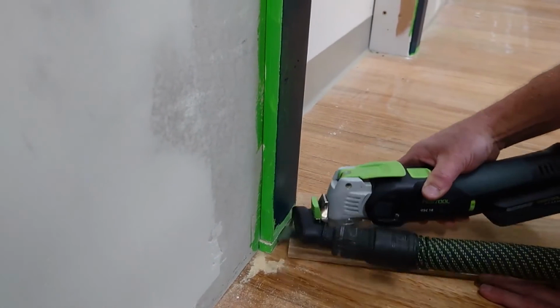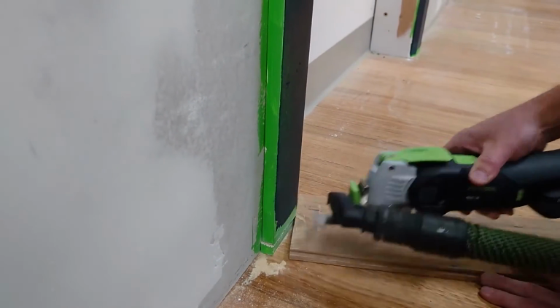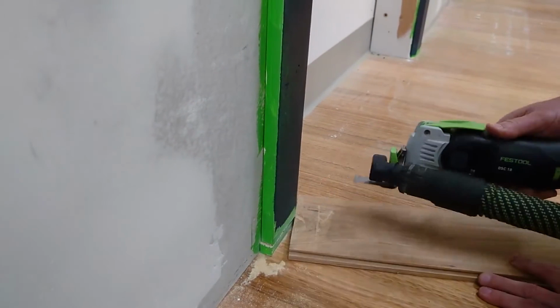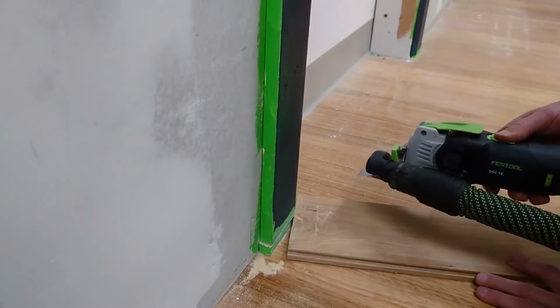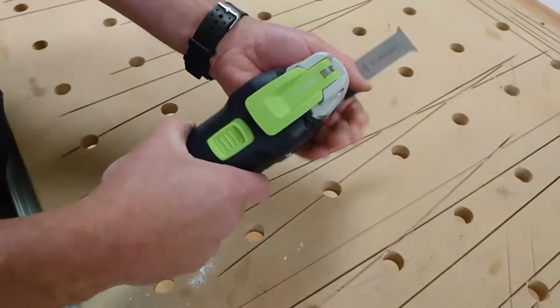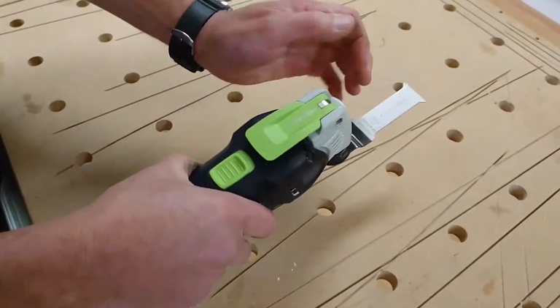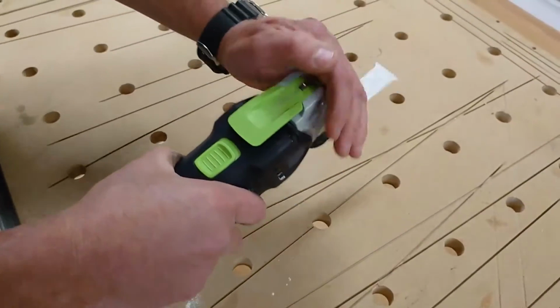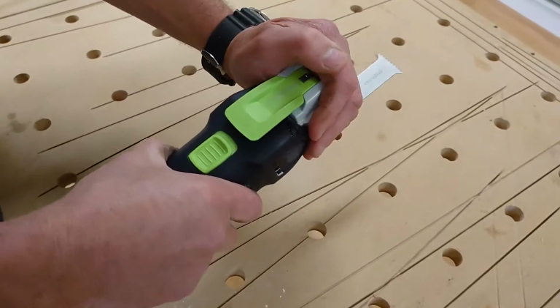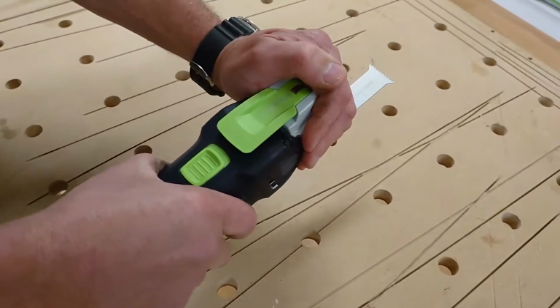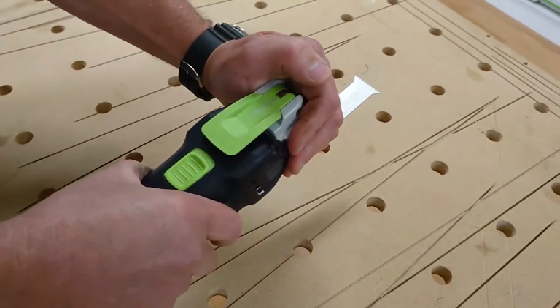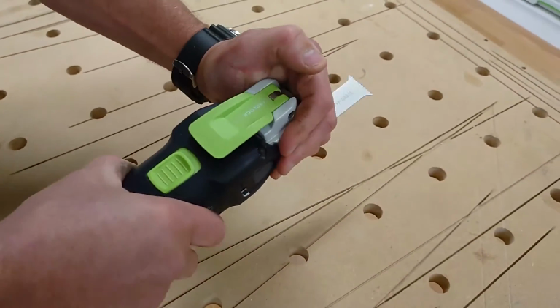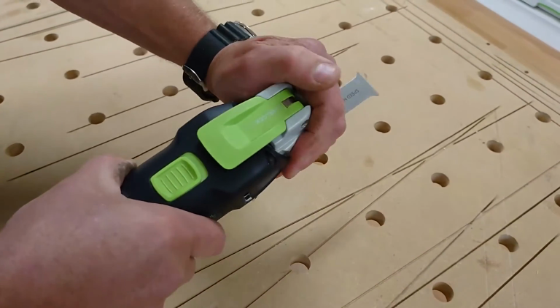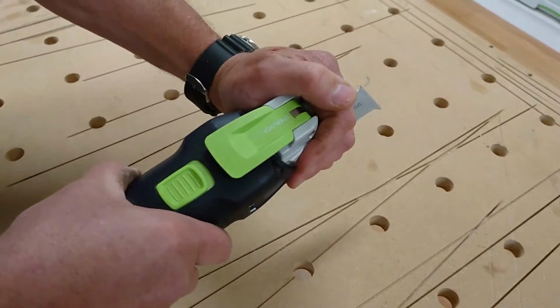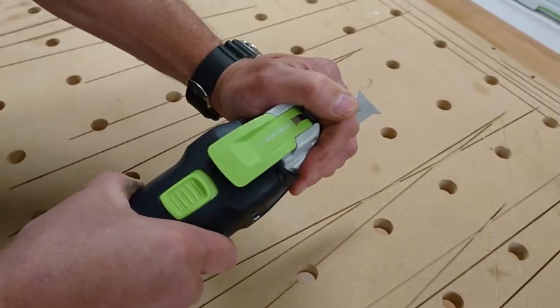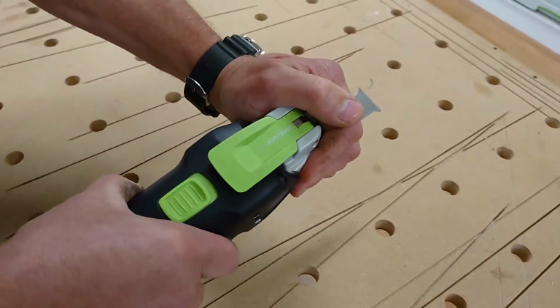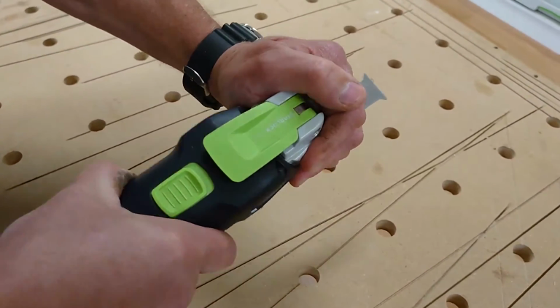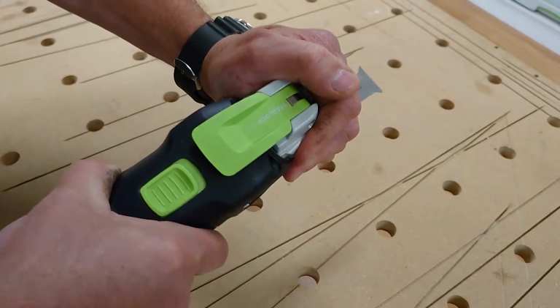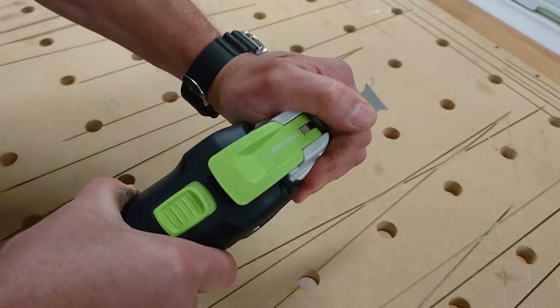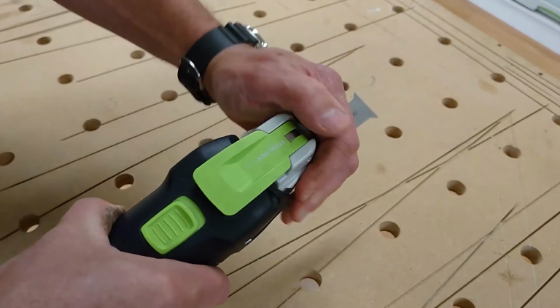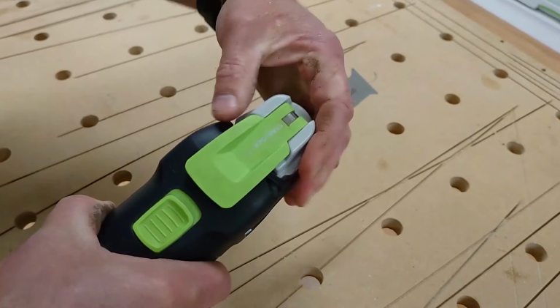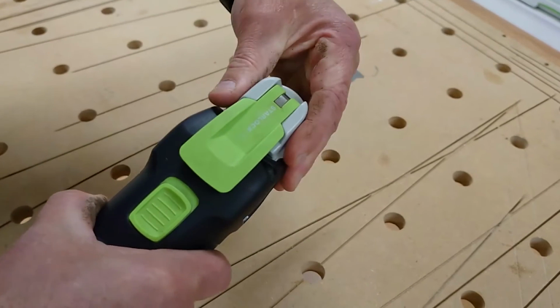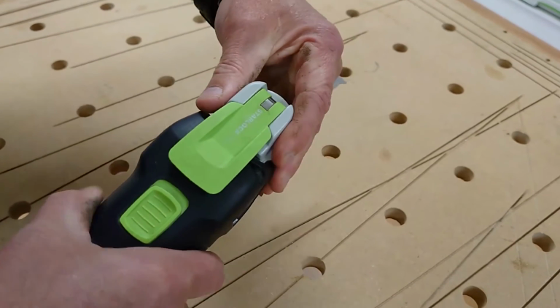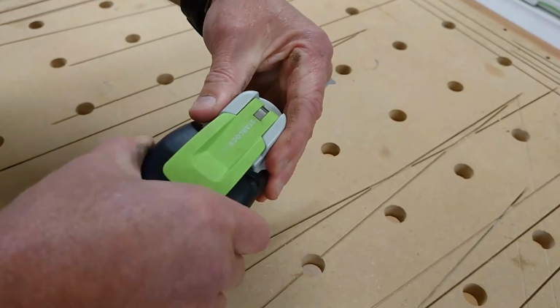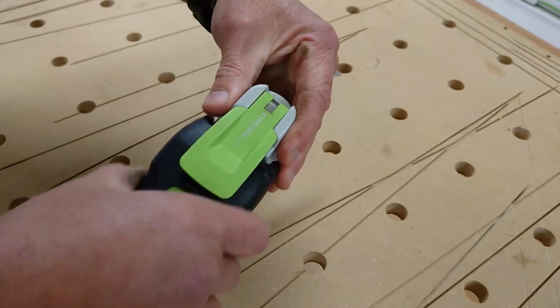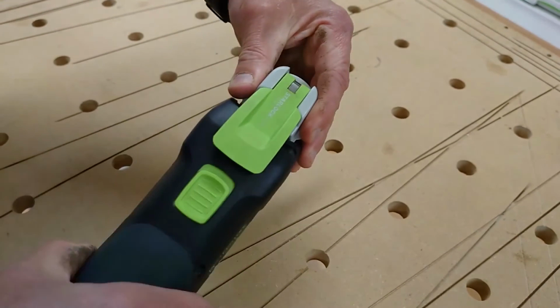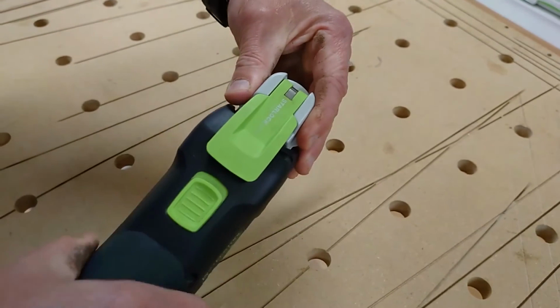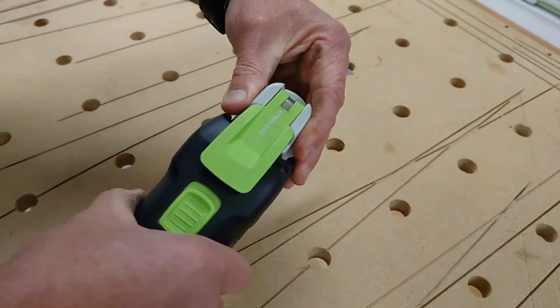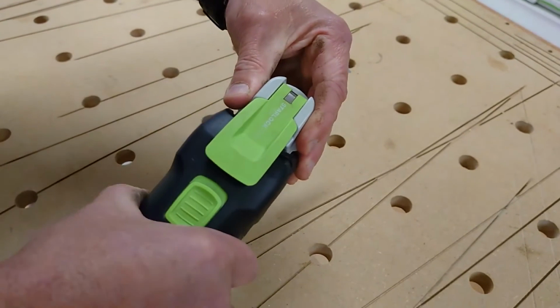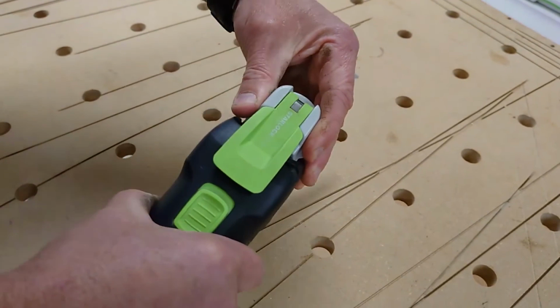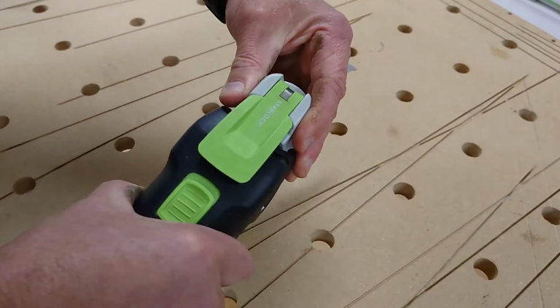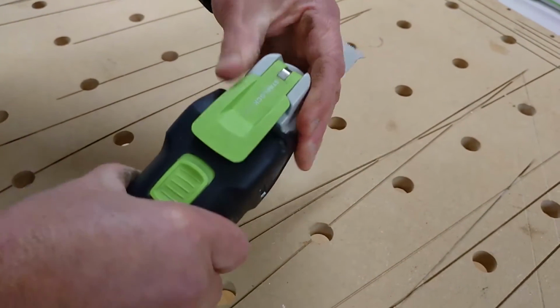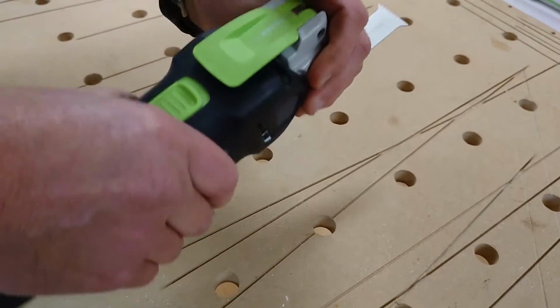The tool also has vibration control which keeps you working comfortably for longer periods of time.